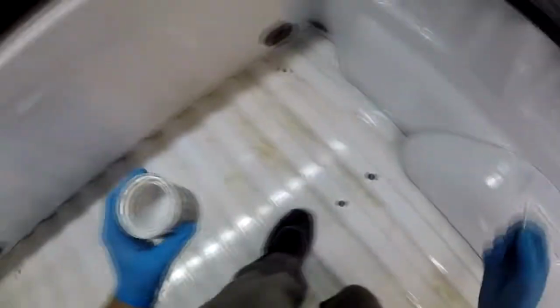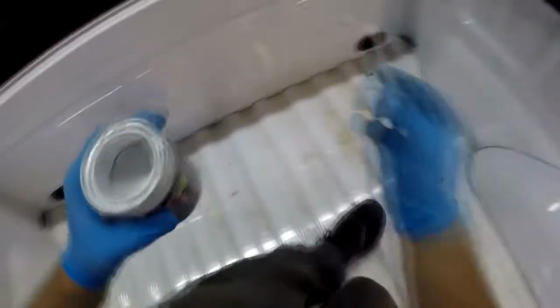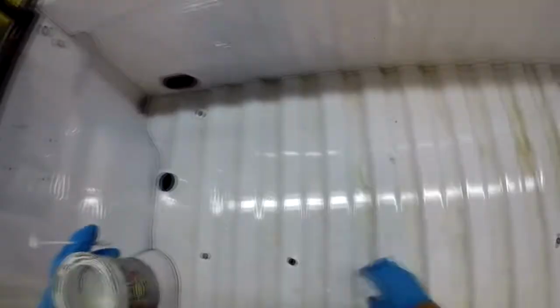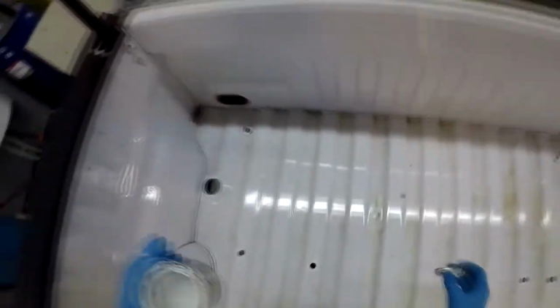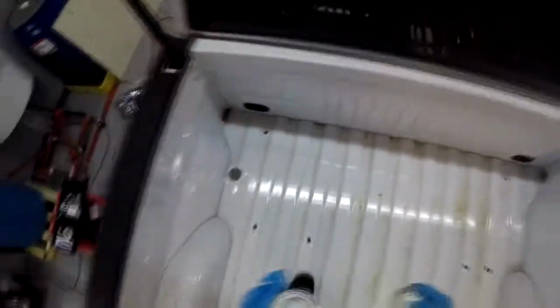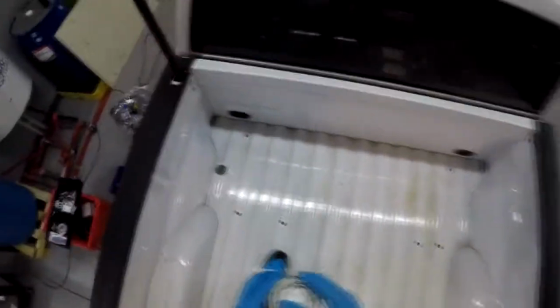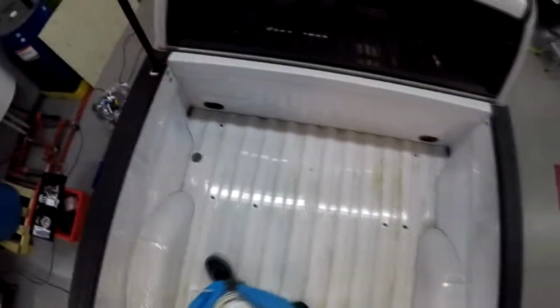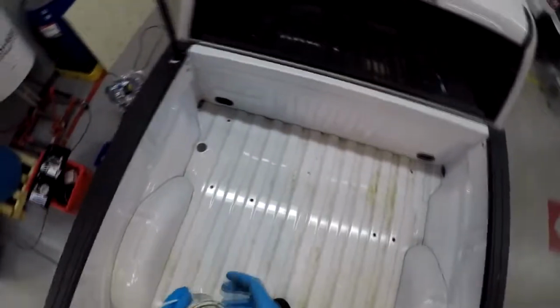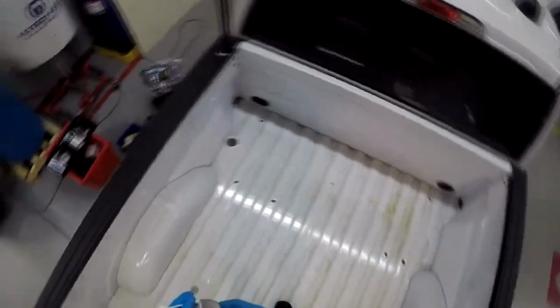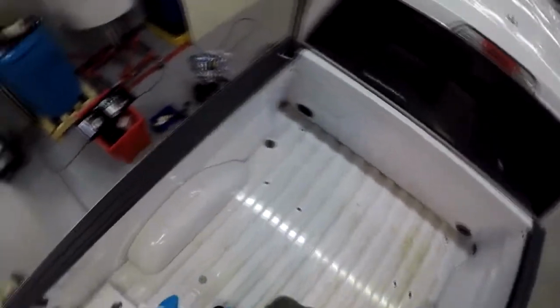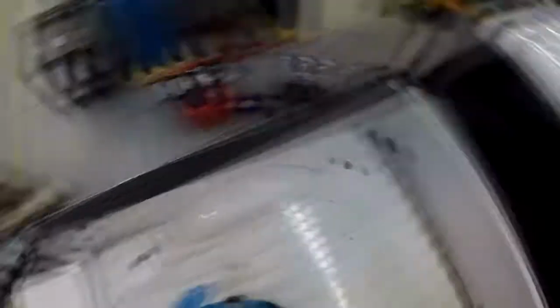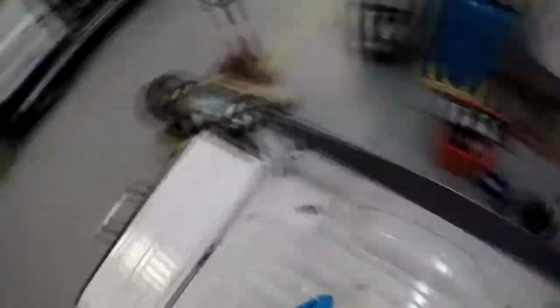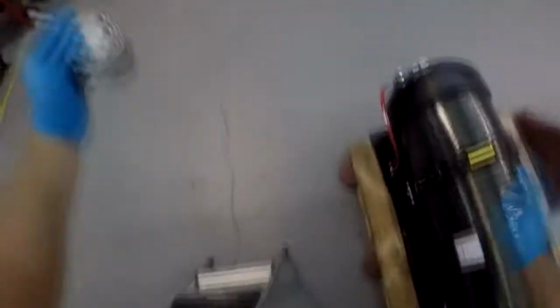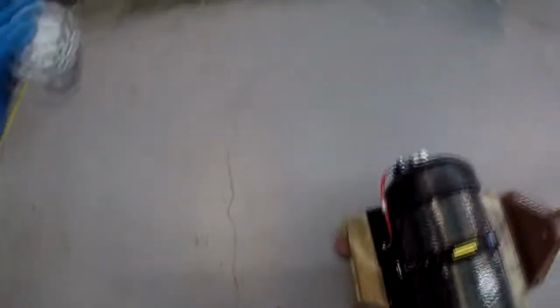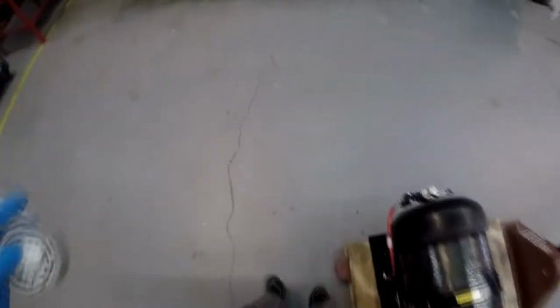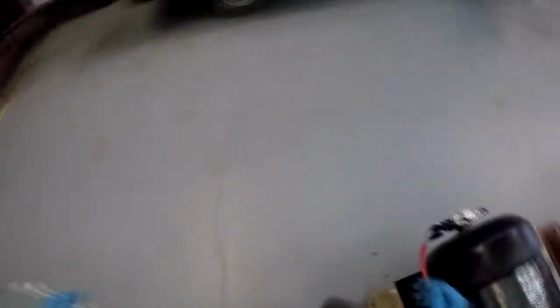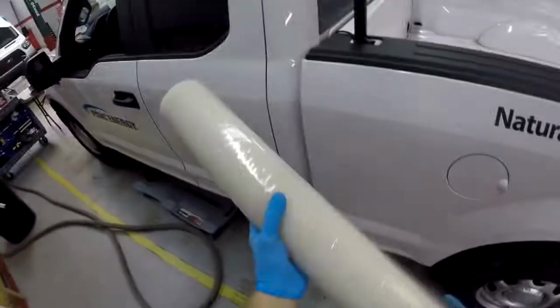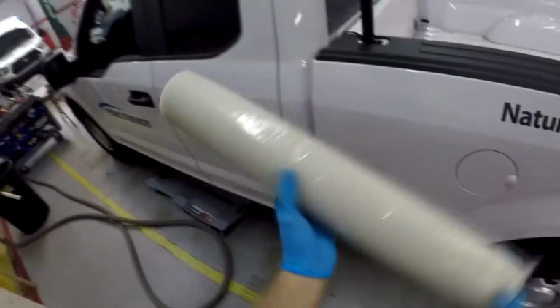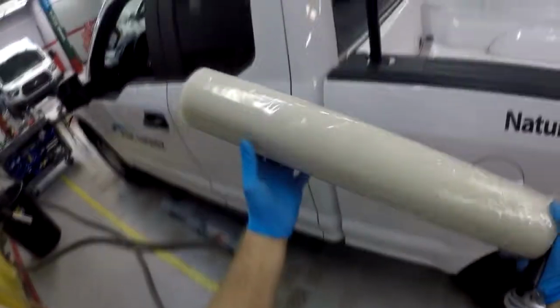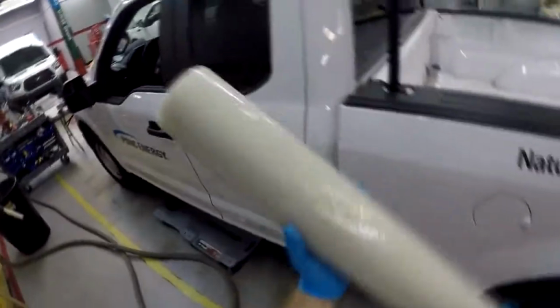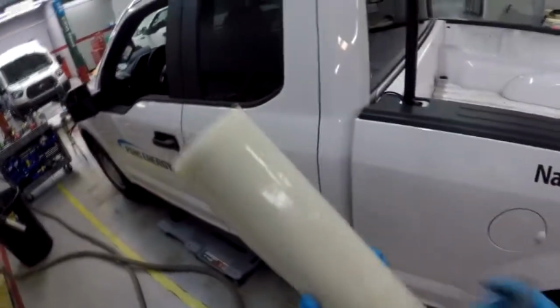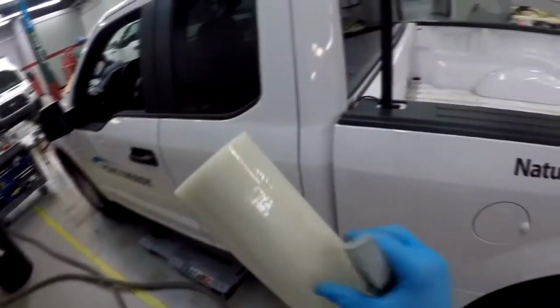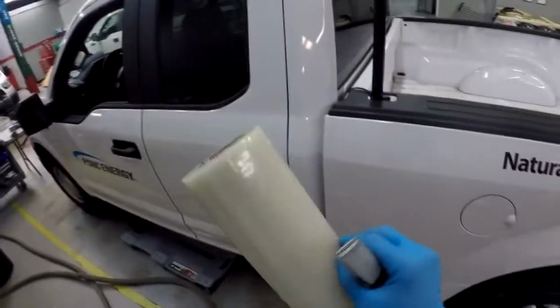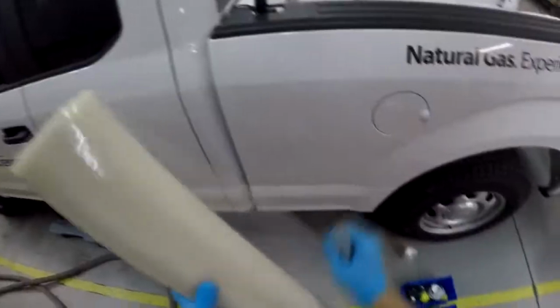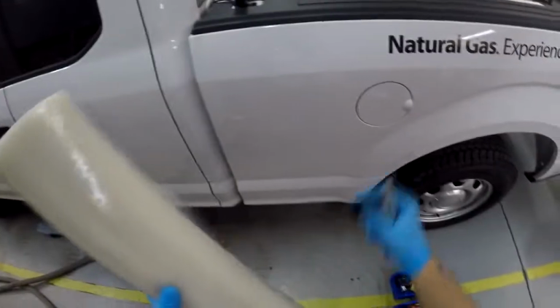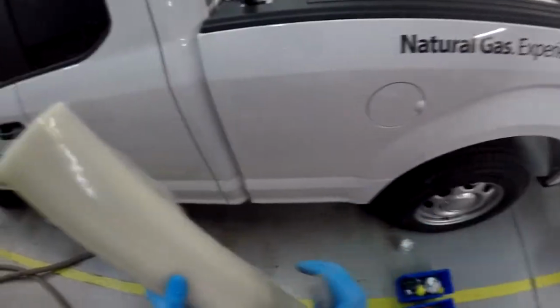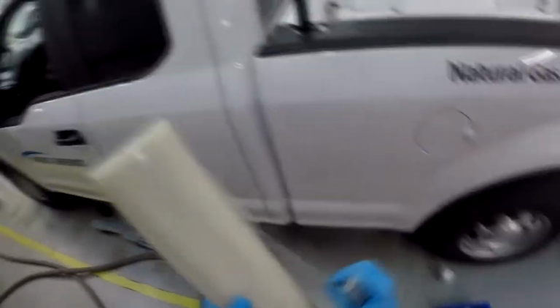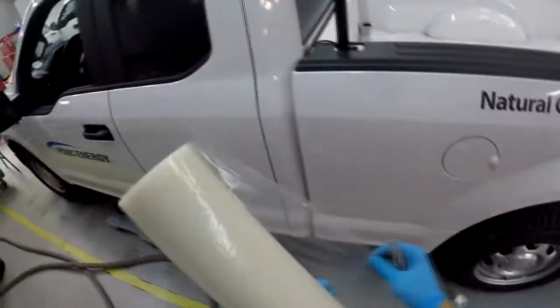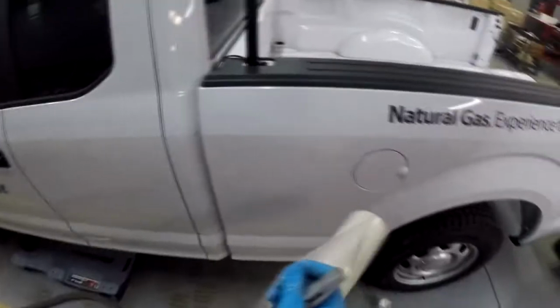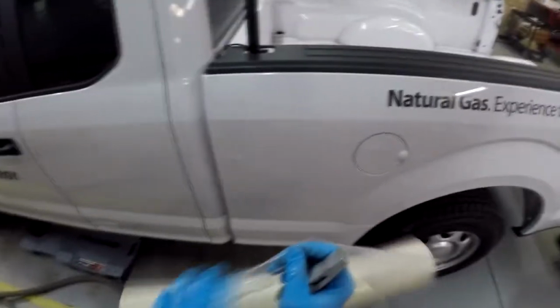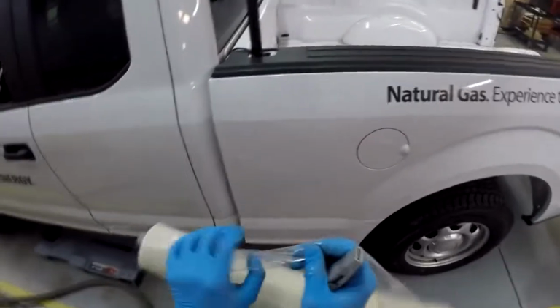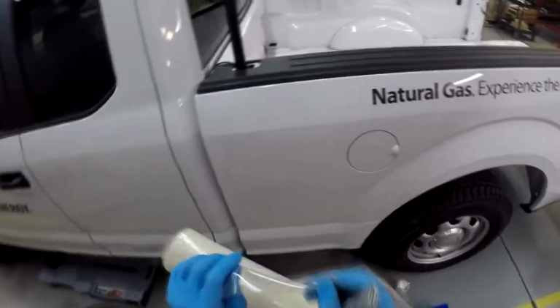Blow it dry and we'll start on the fuel fill. We'll use this plastic cover to cover the body - we're gonna be drilling it.